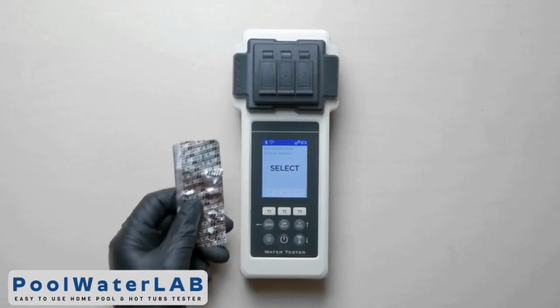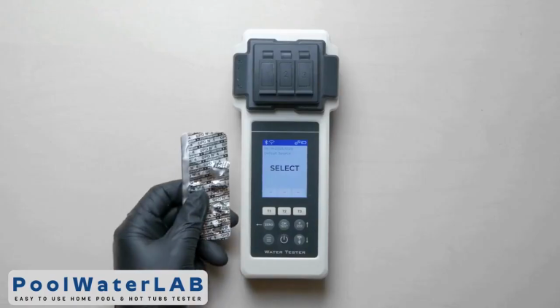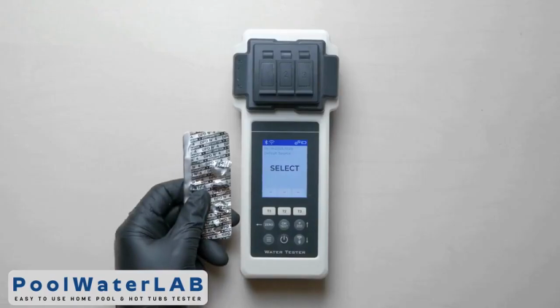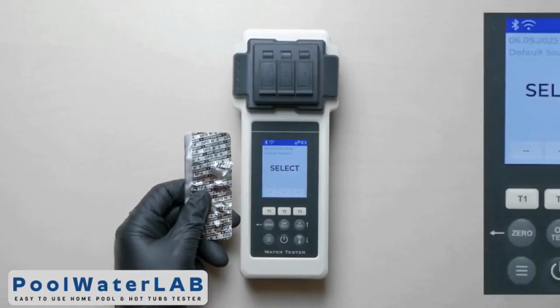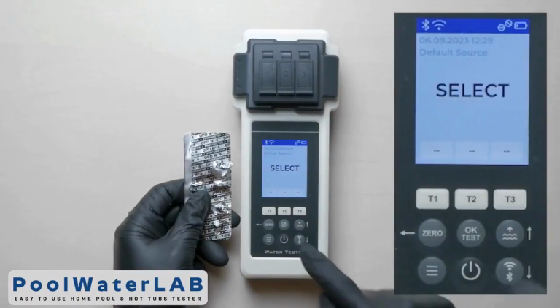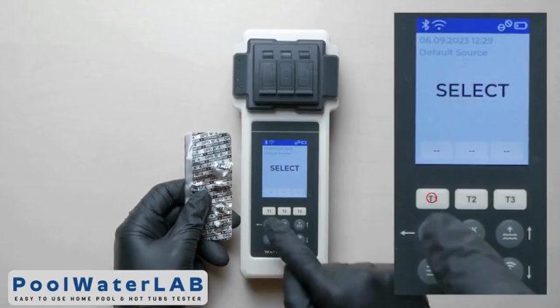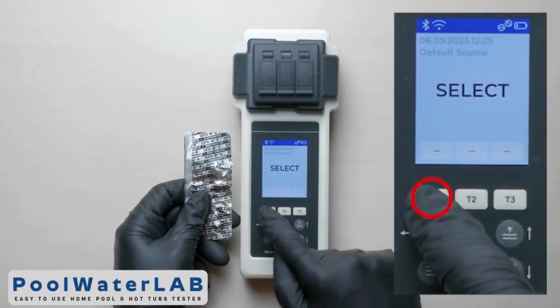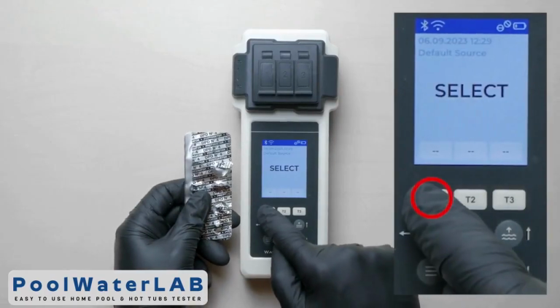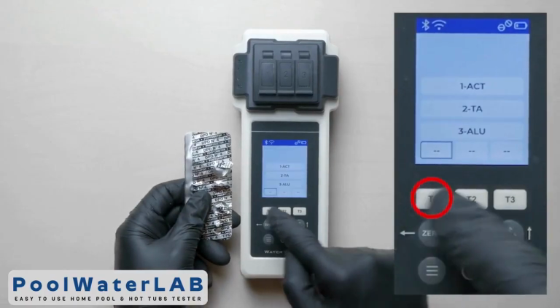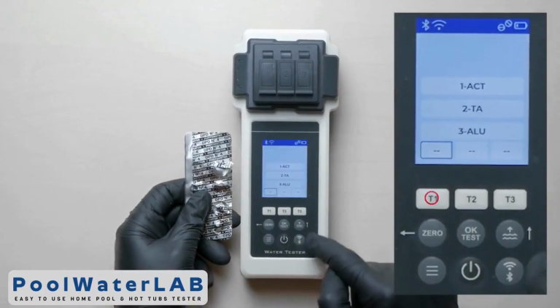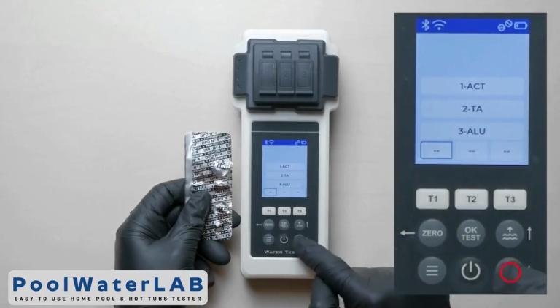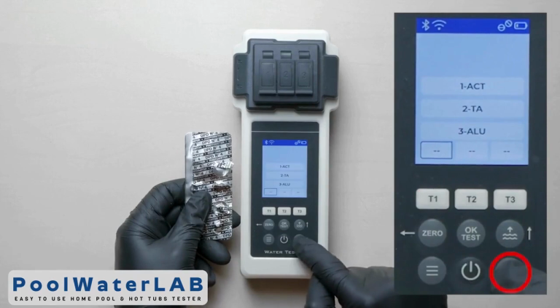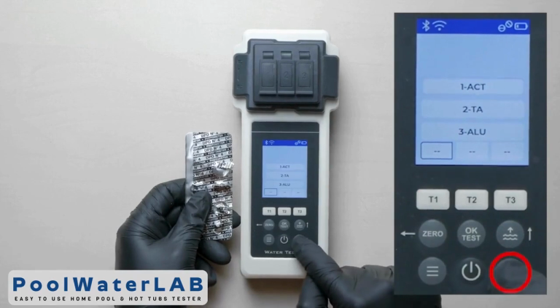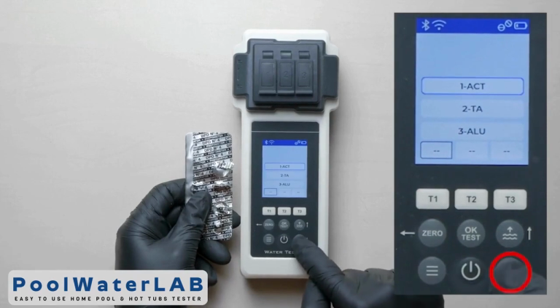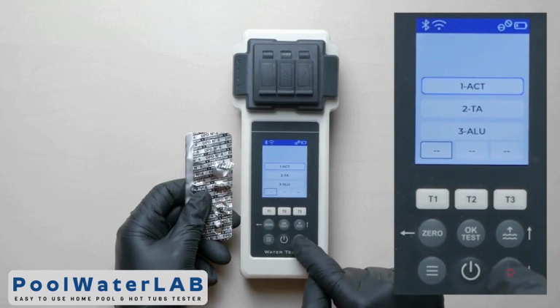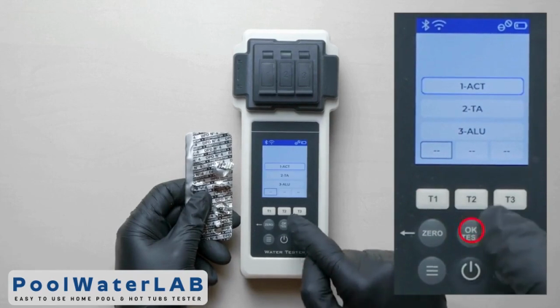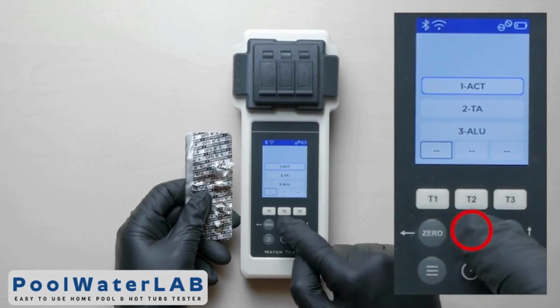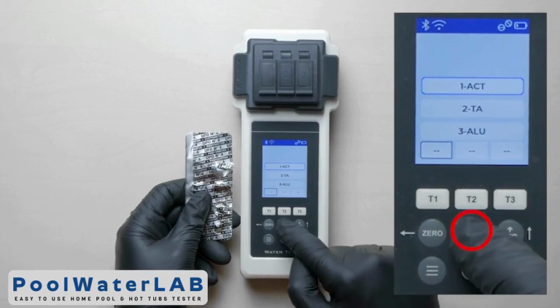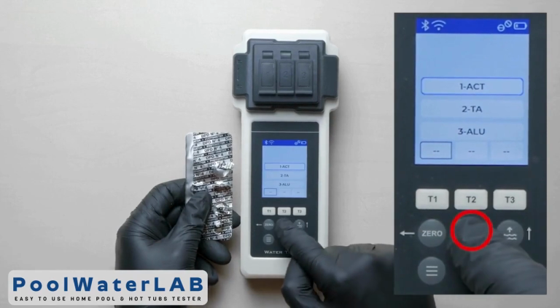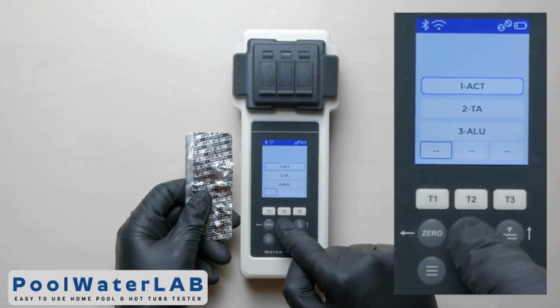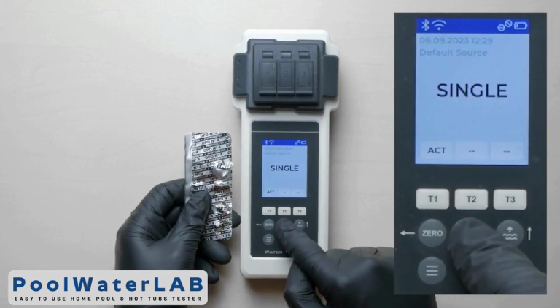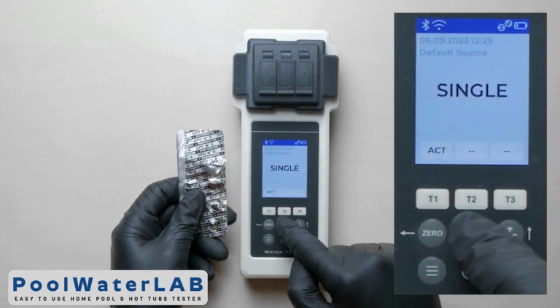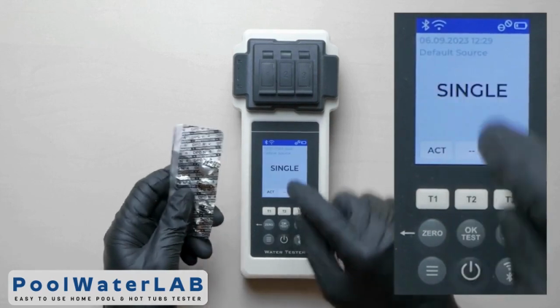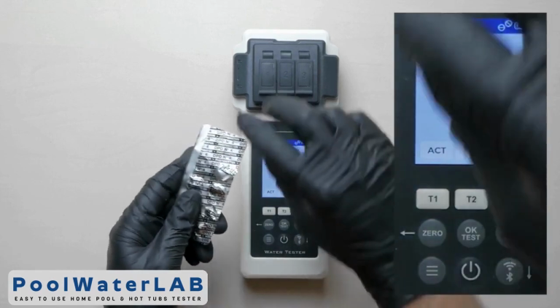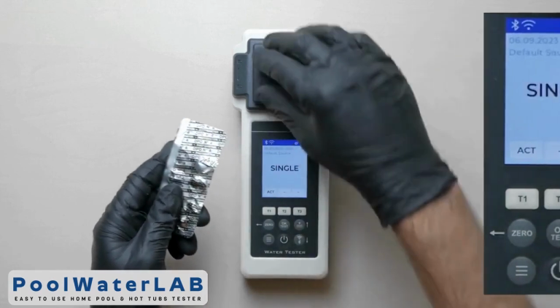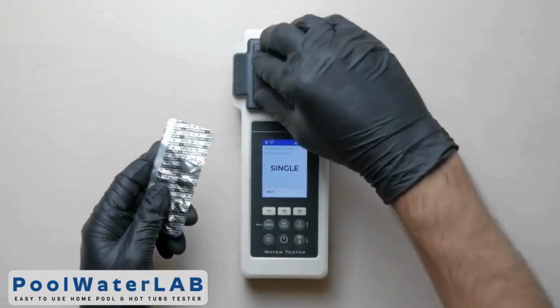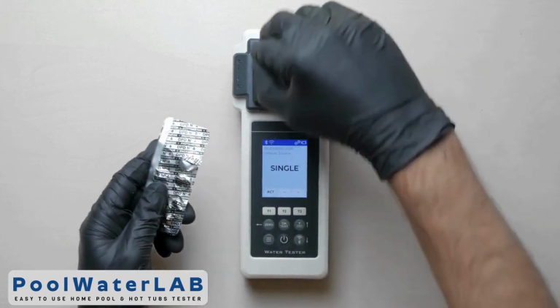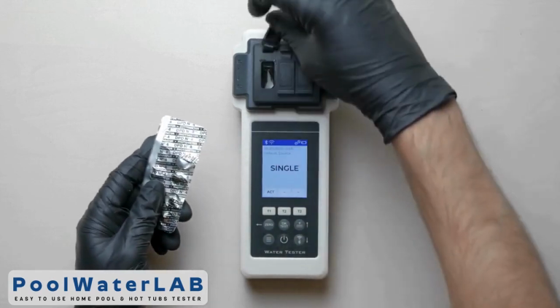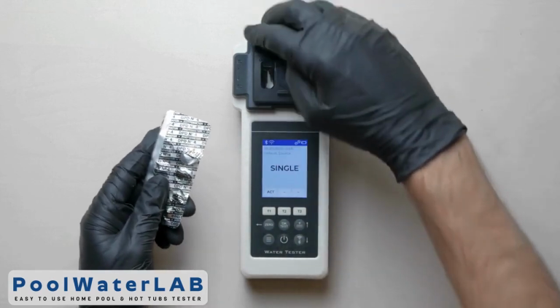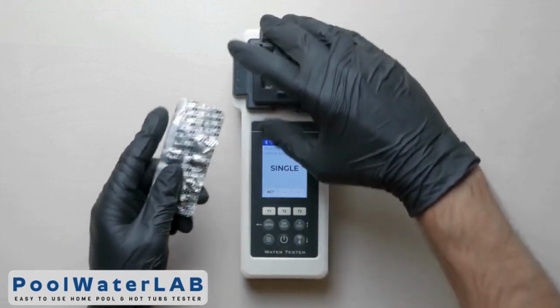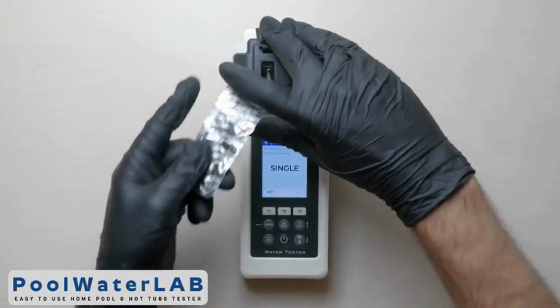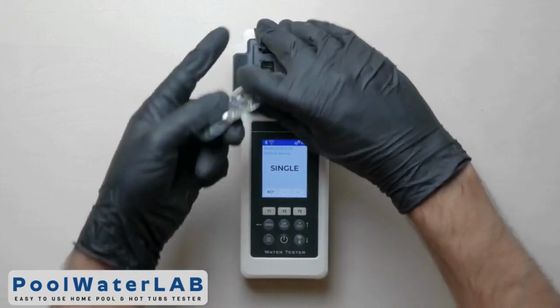Press the T1 button to go to the menu. Use the up and down buttons to select the desired parameter, then click OK to confirm the test.